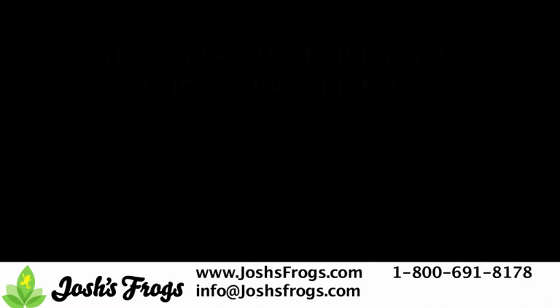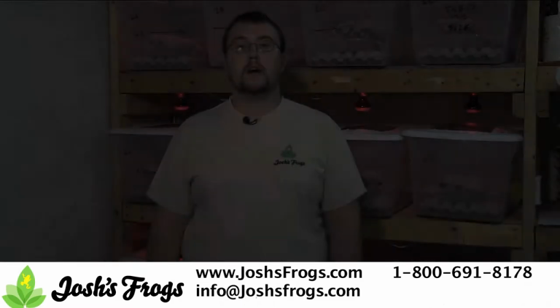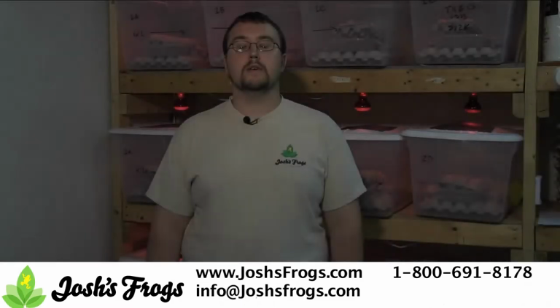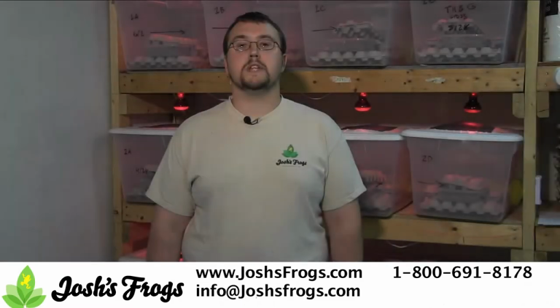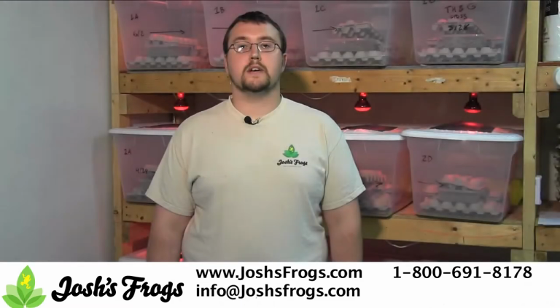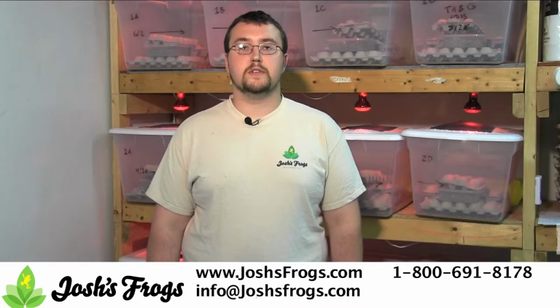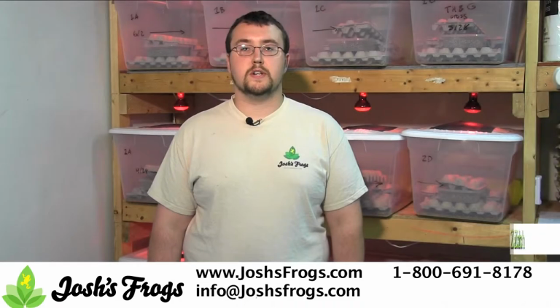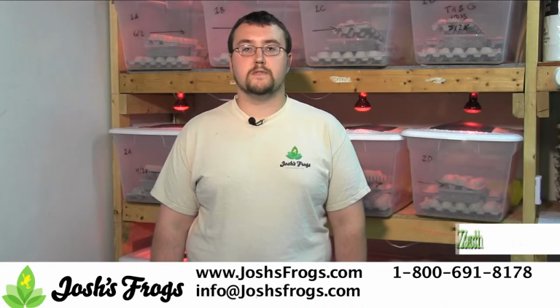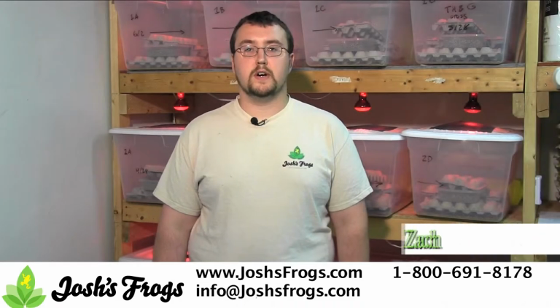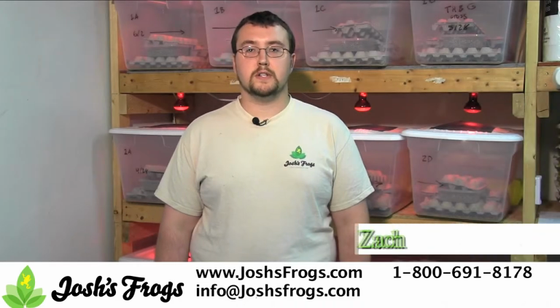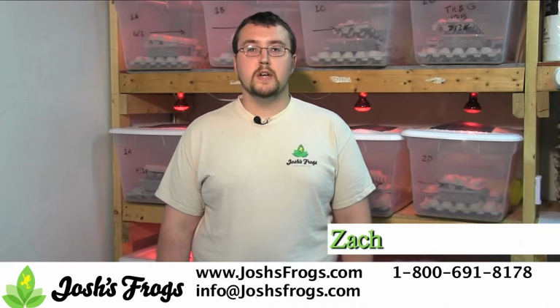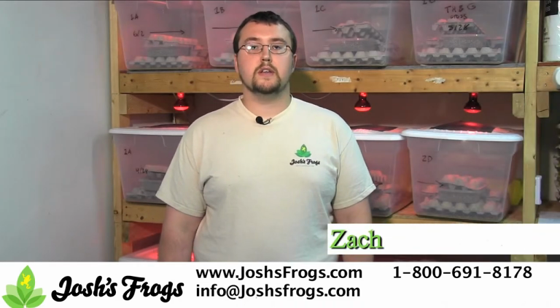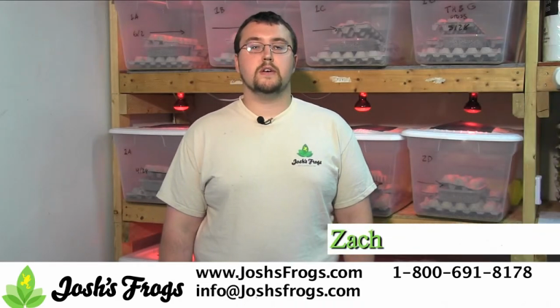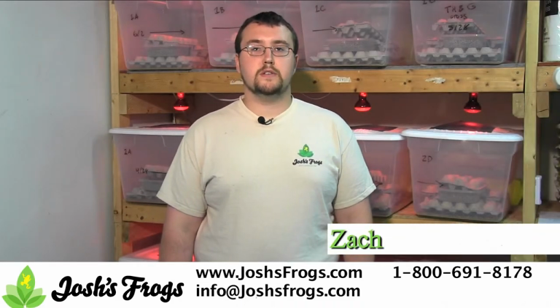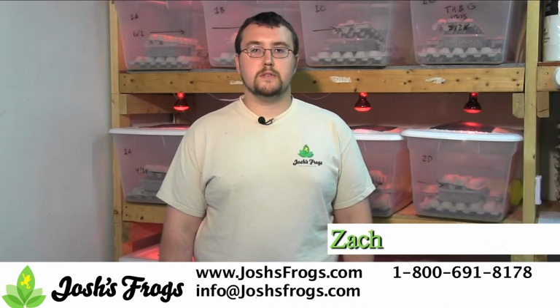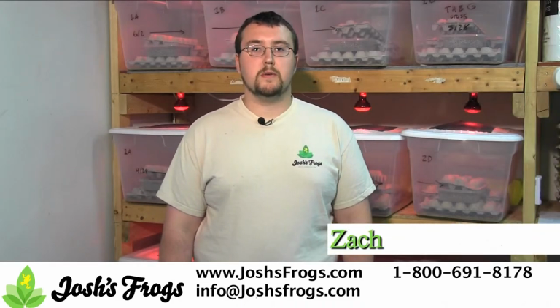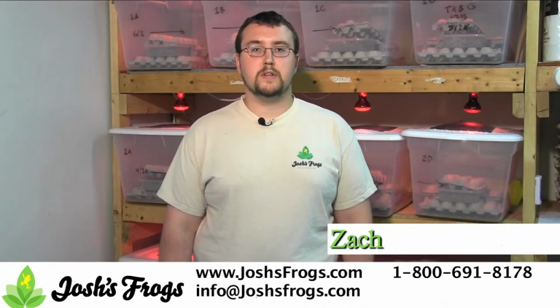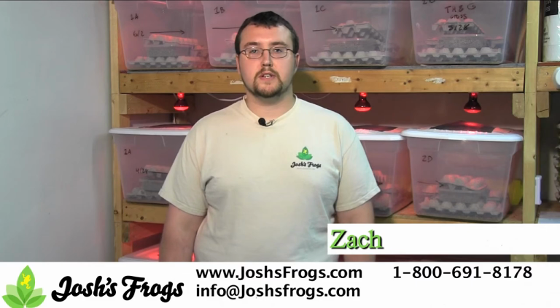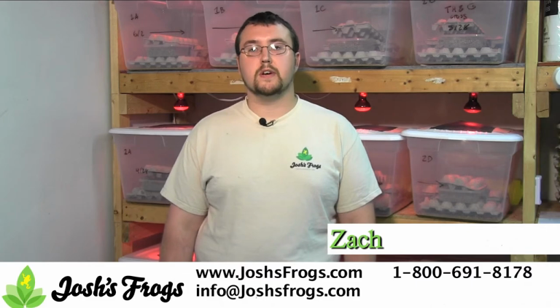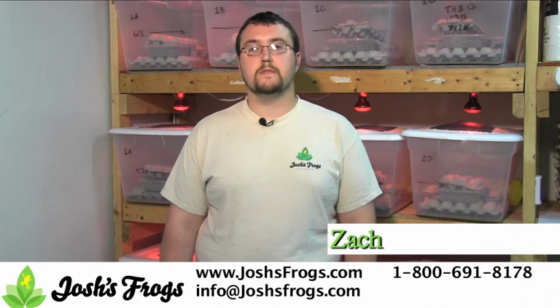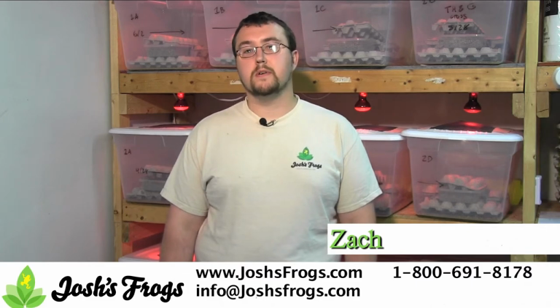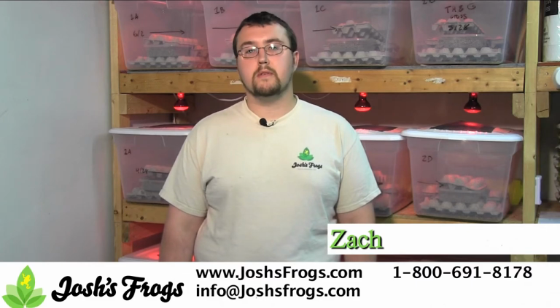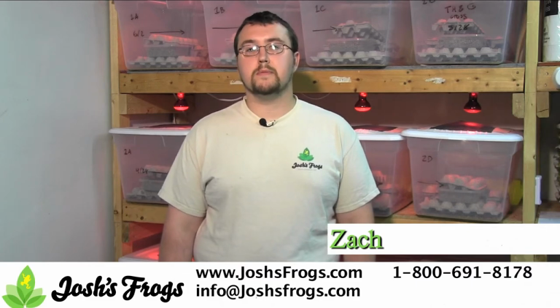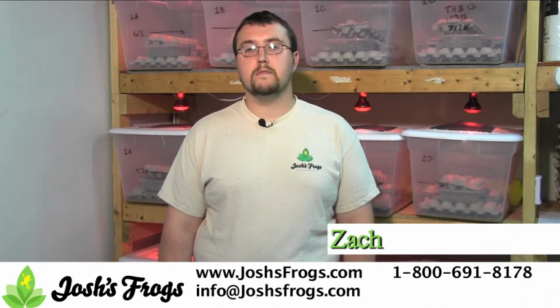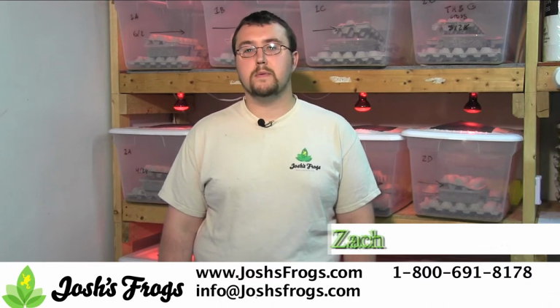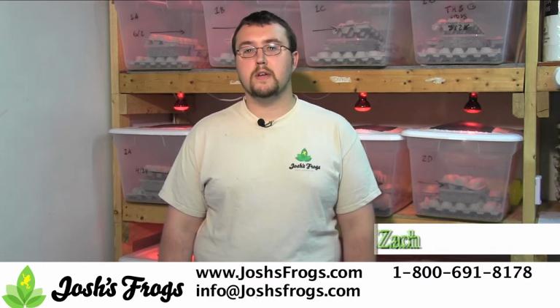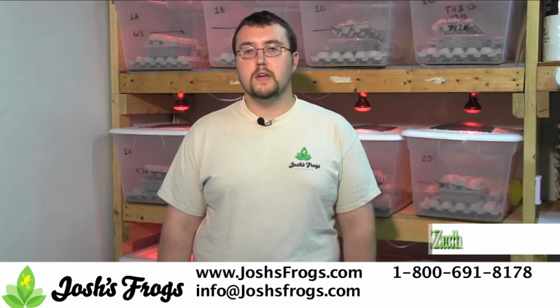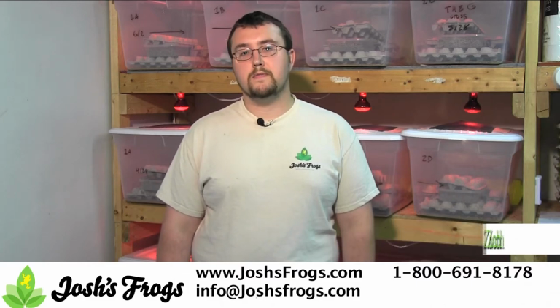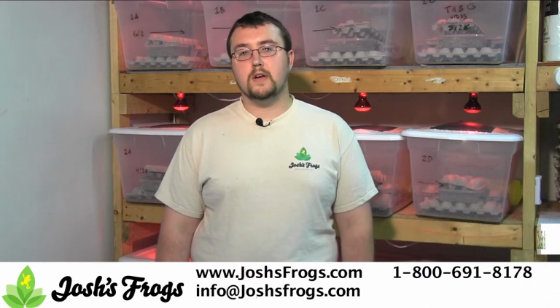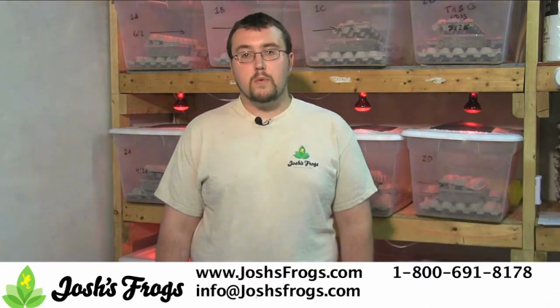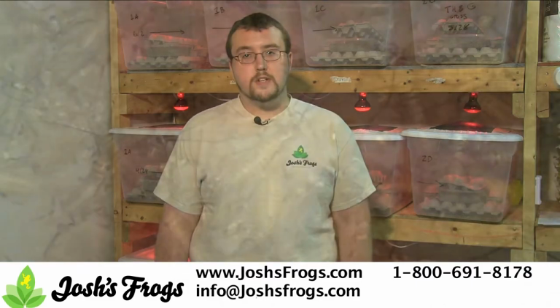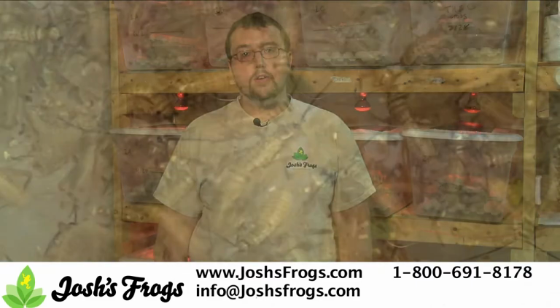Hi, I'm Zach with Josh's Frogs. Do you know how to choose the properly sized cricket for your pet reptile or amphibian? If not, watch and learn!